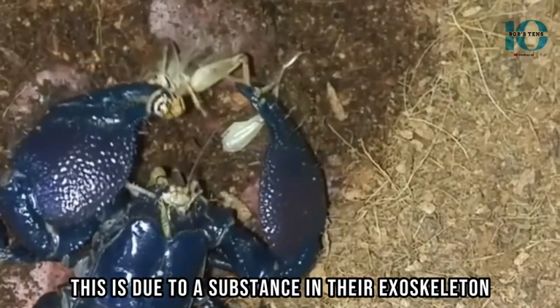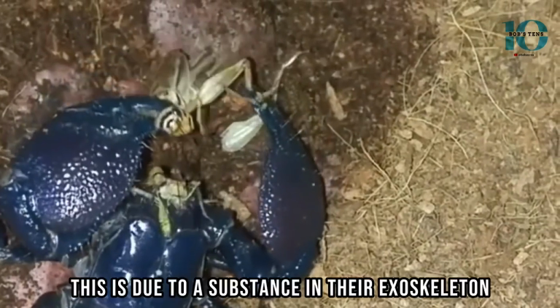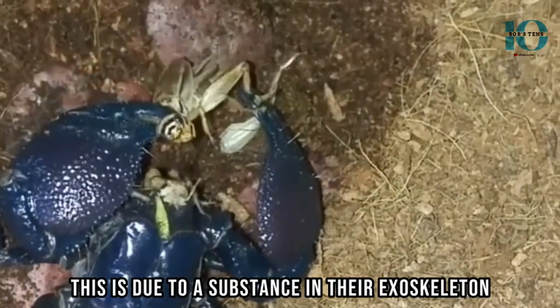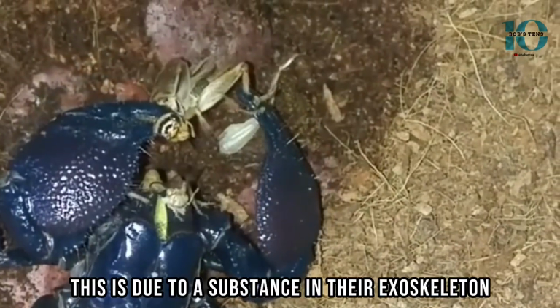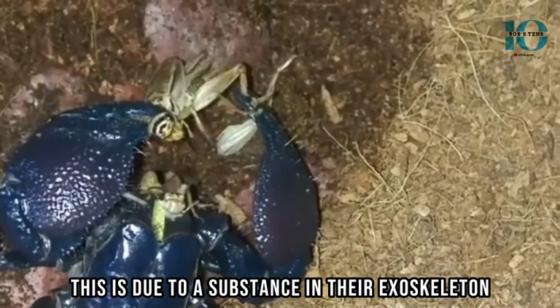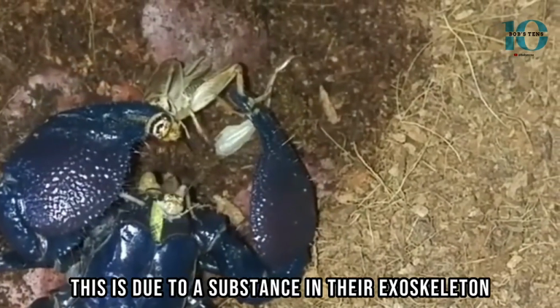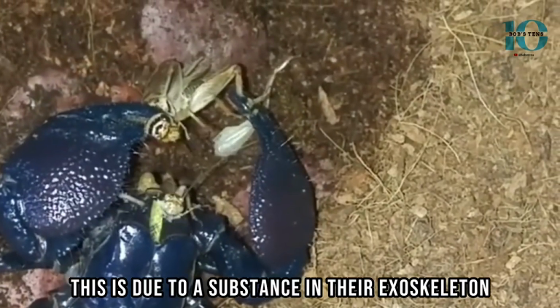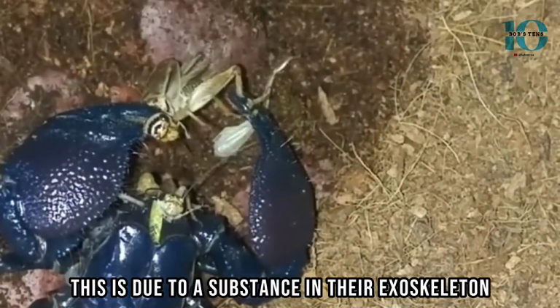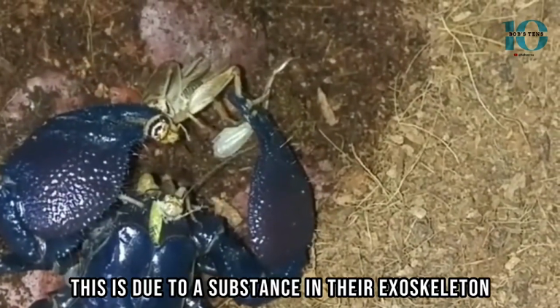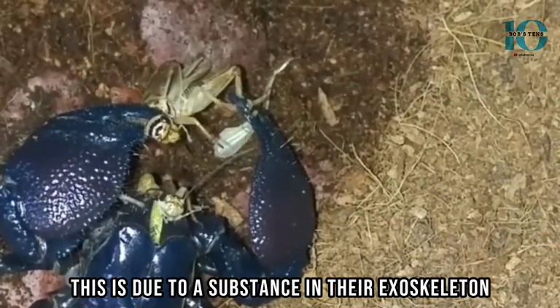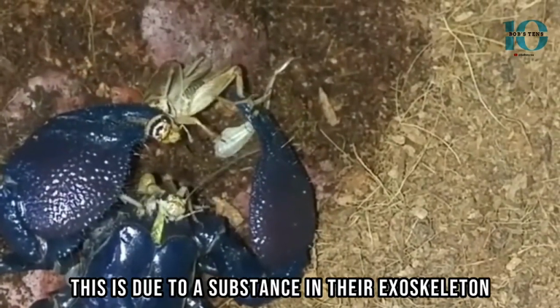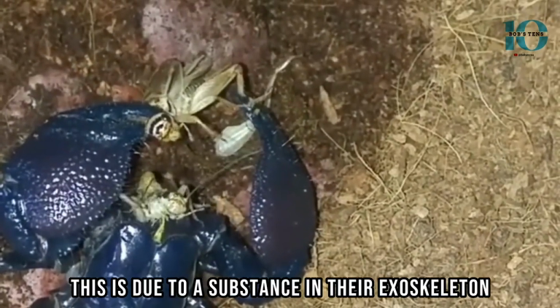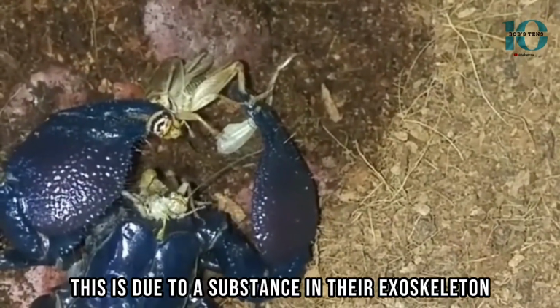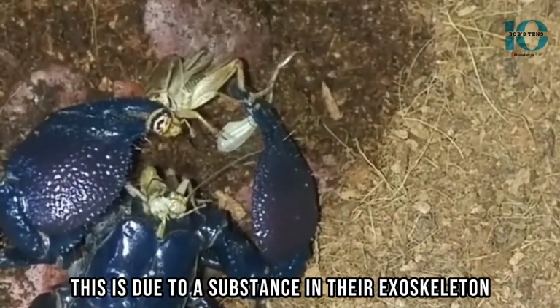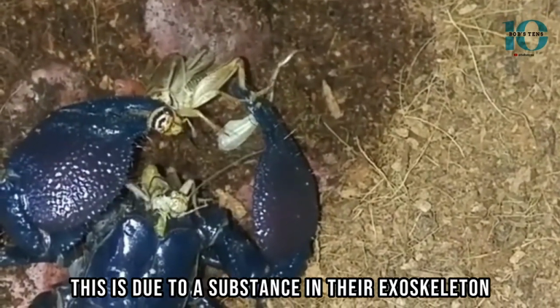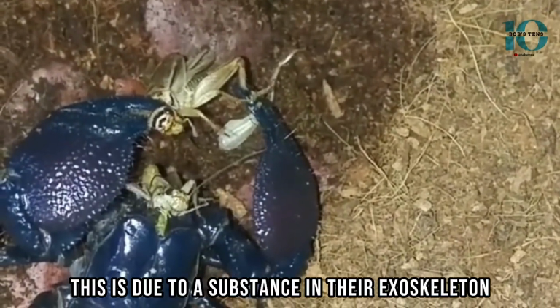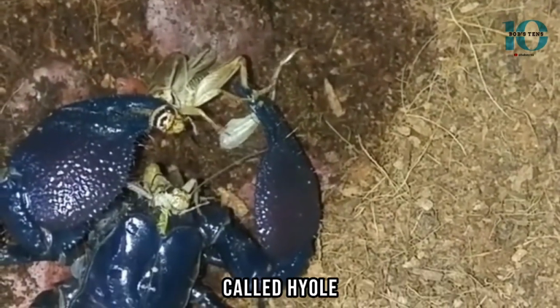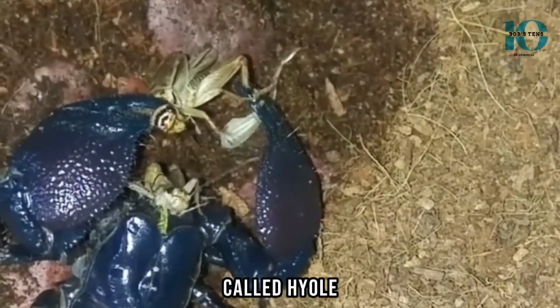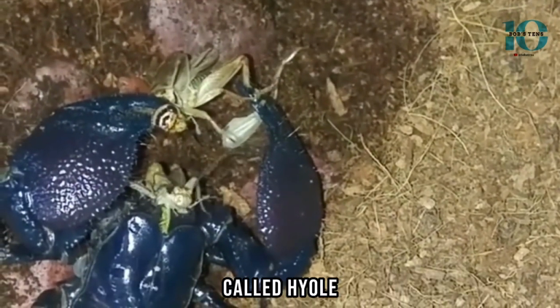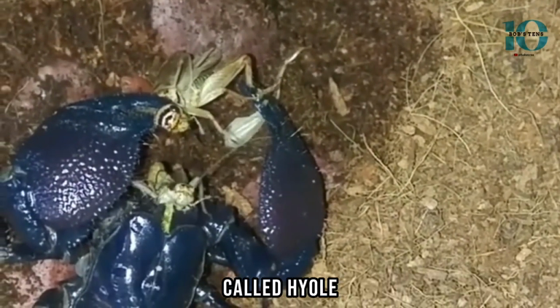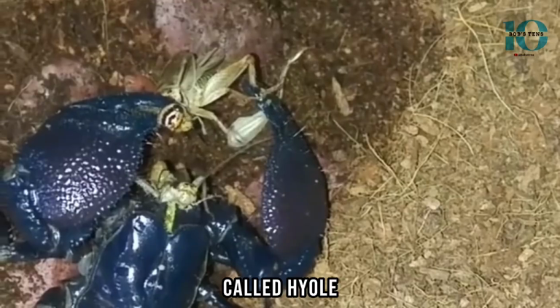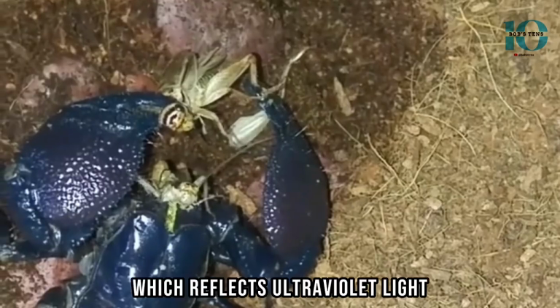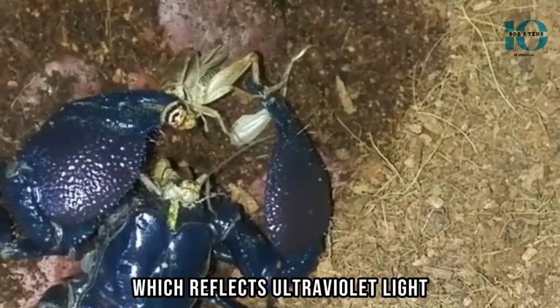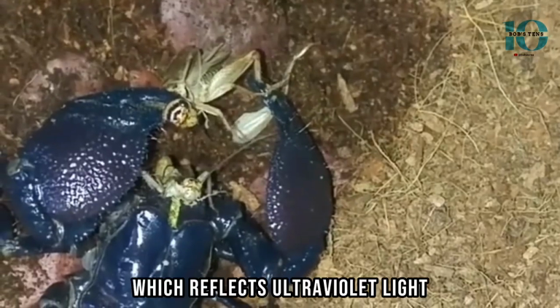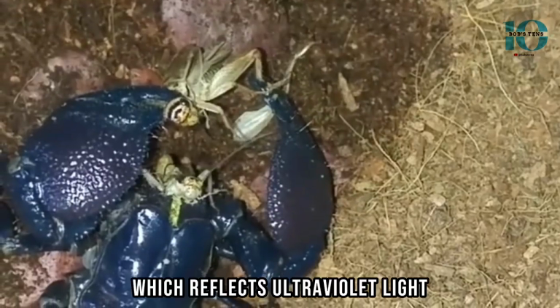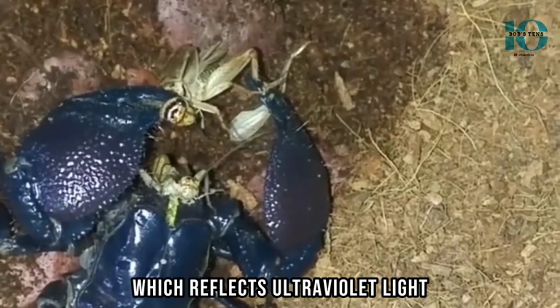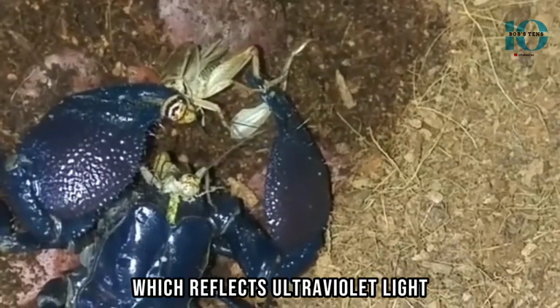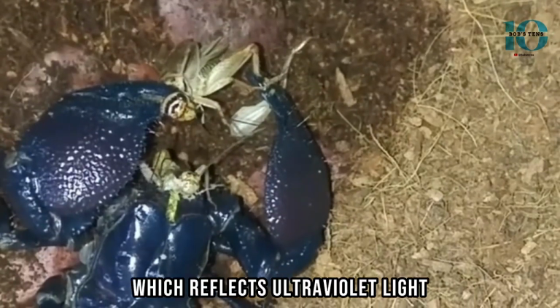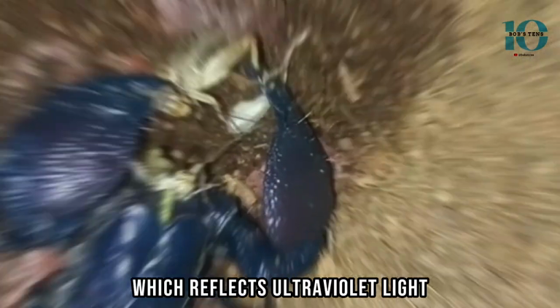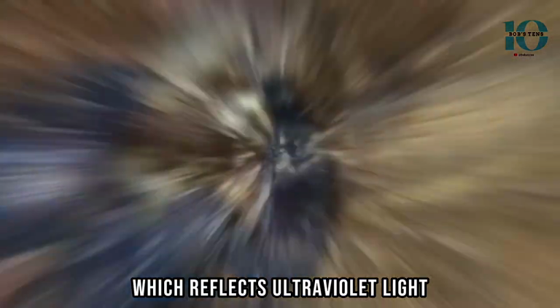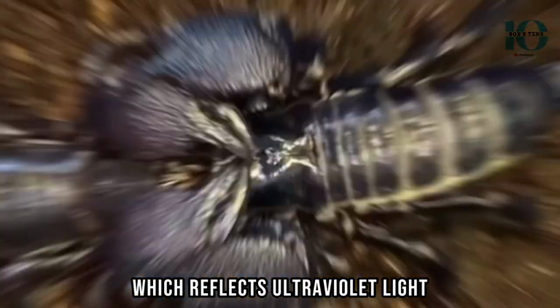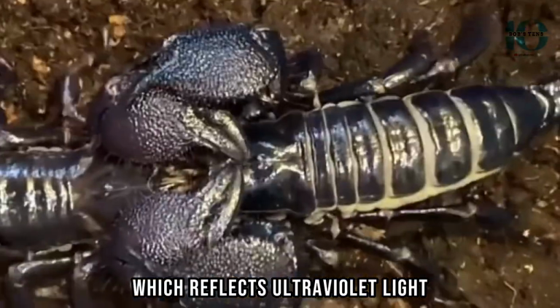This is due to a substance in their exoskeleton called hyaline, which reflects ultraviolet light.